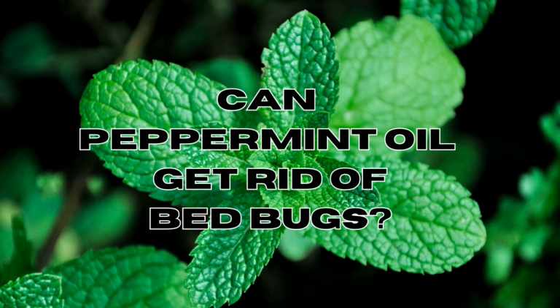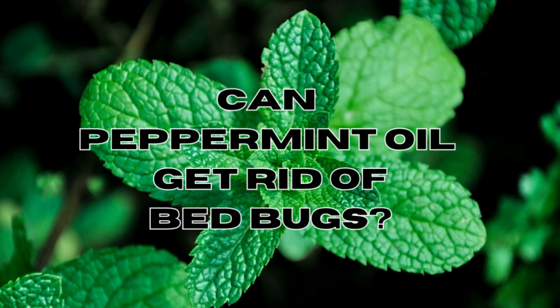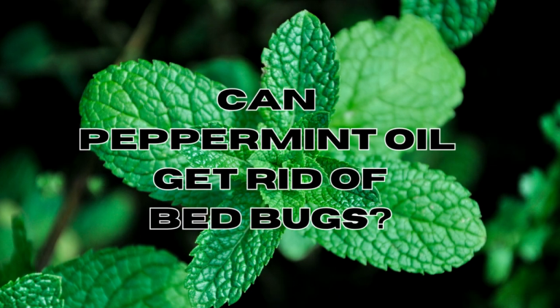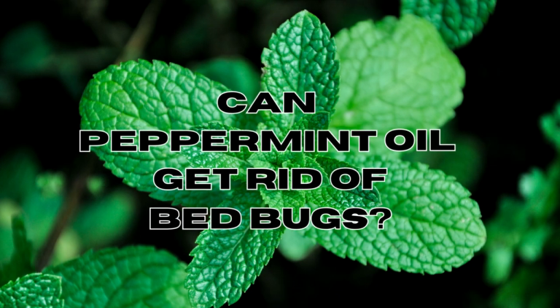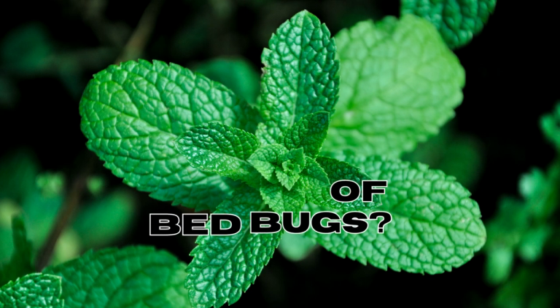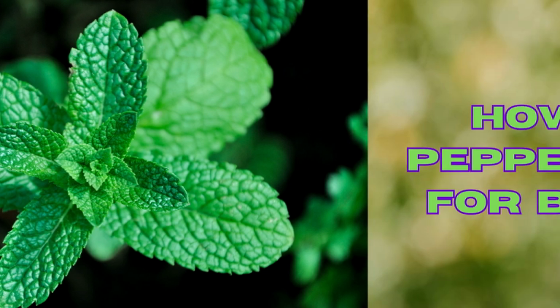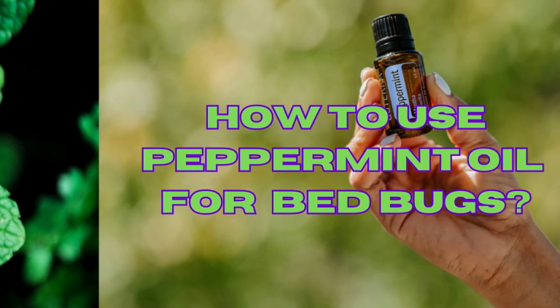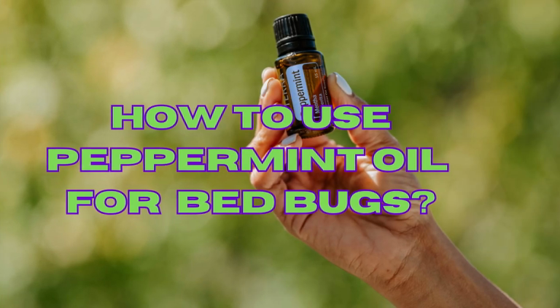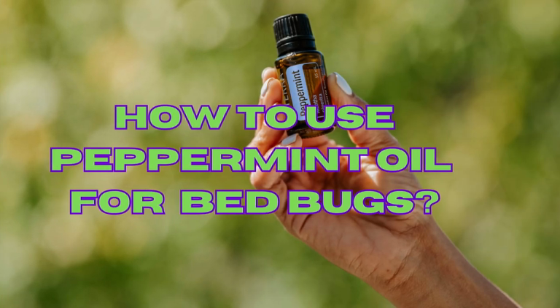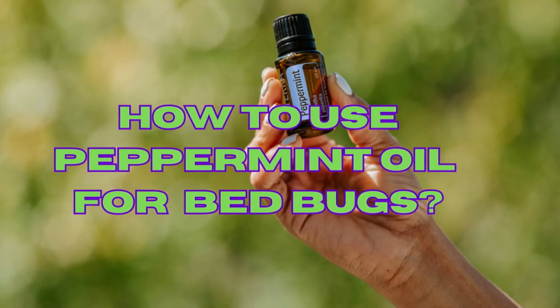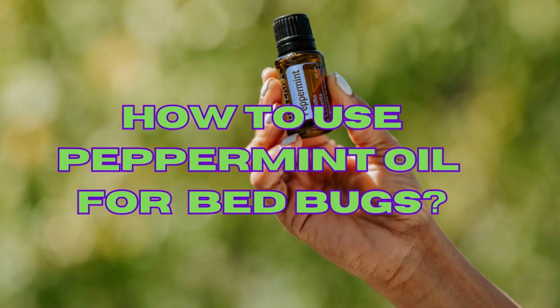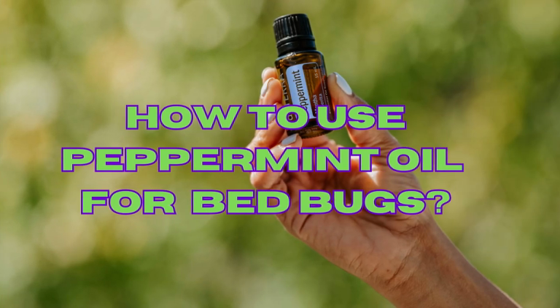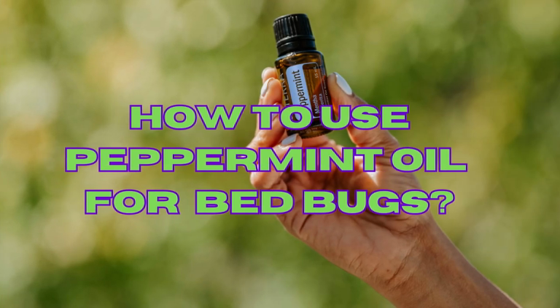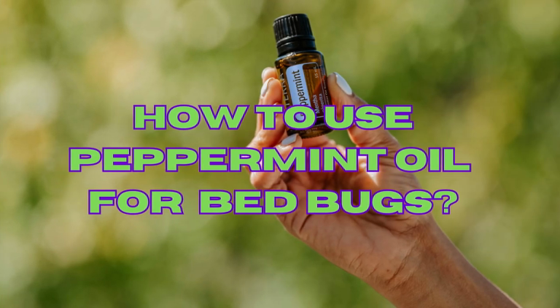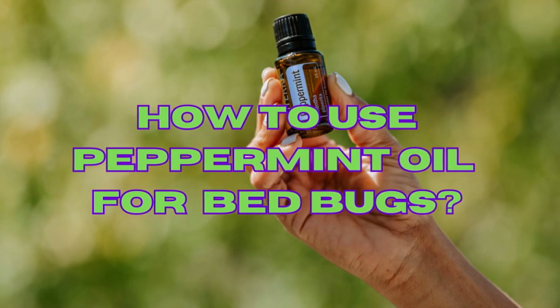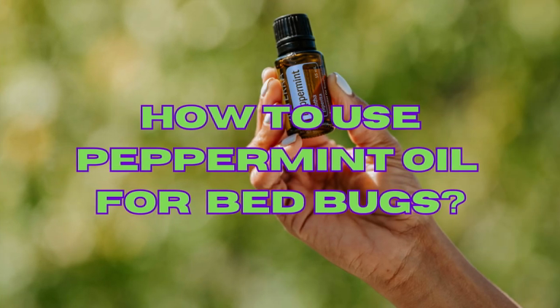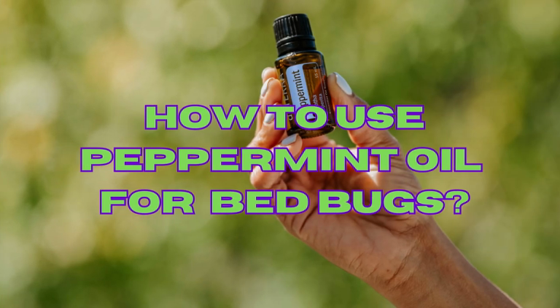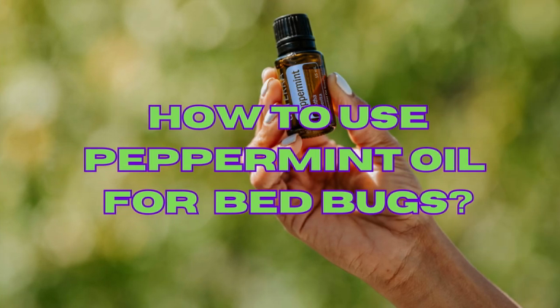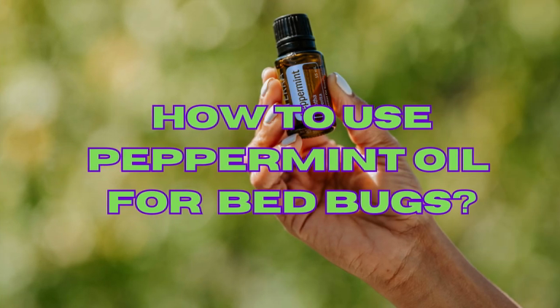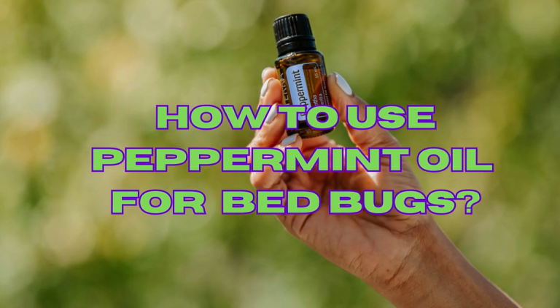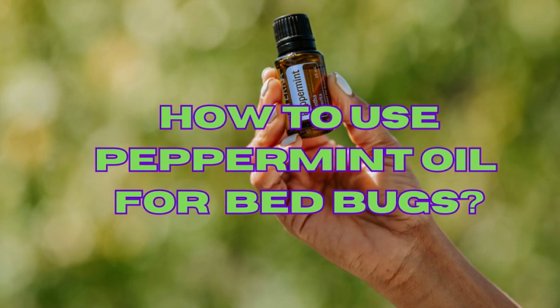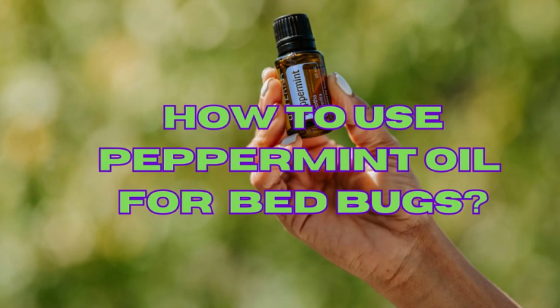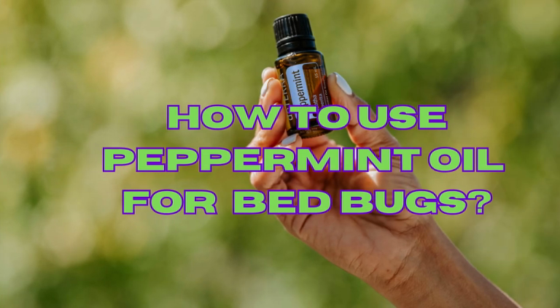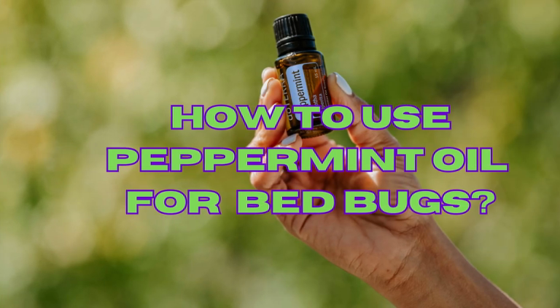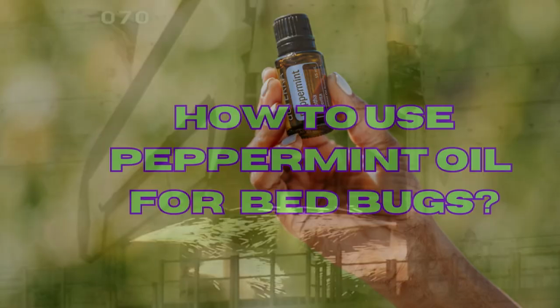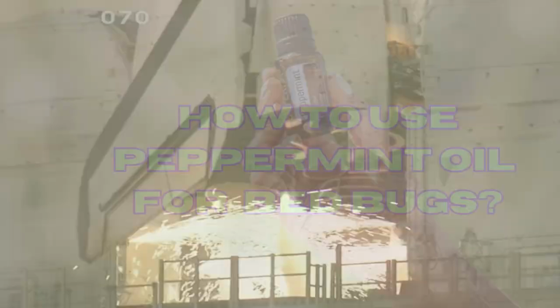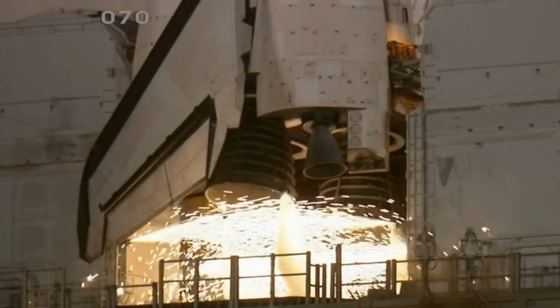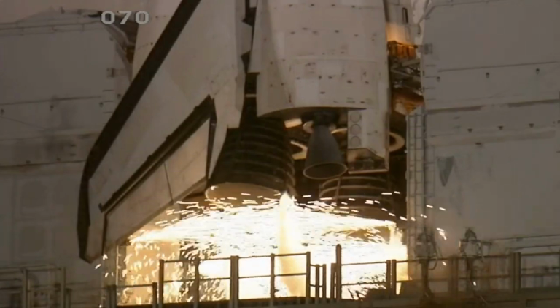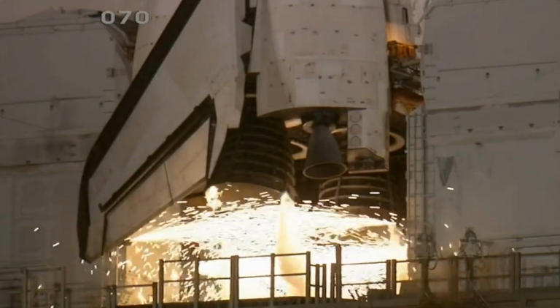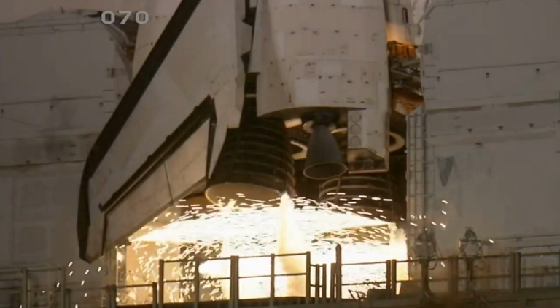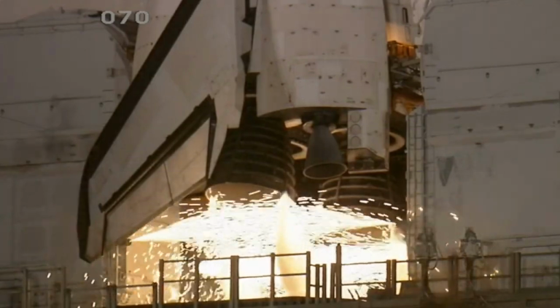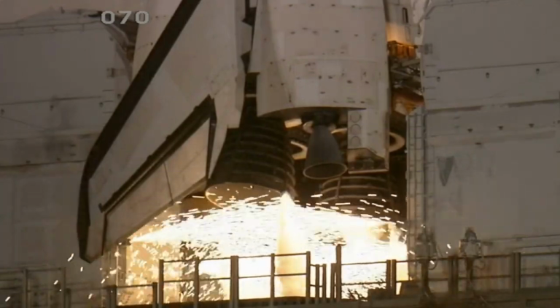We'll walk you through the simple steps of using this potent oil to combat those pesky parasites.